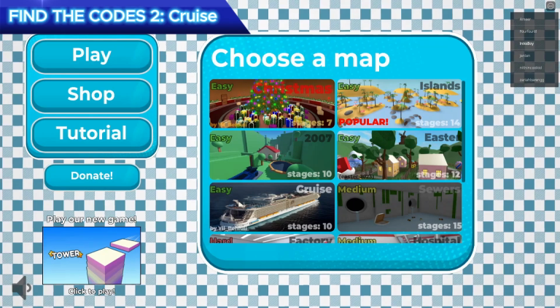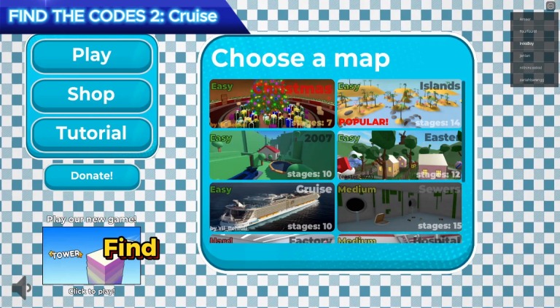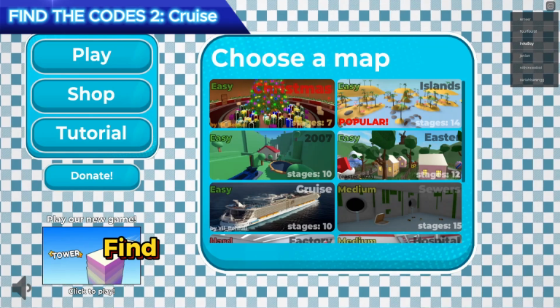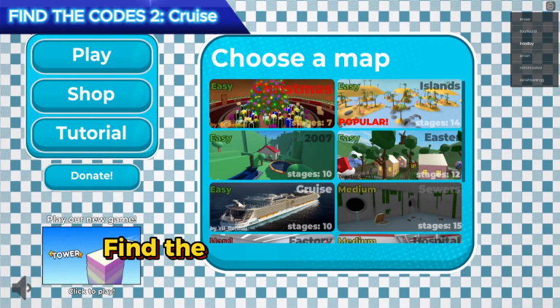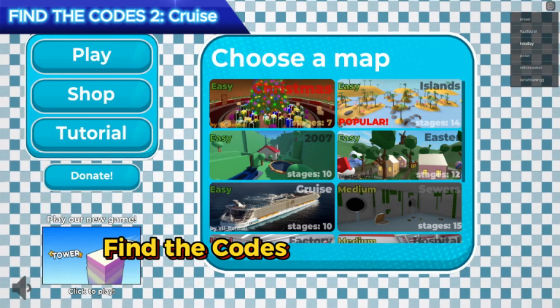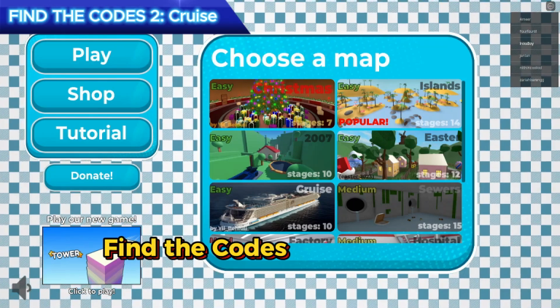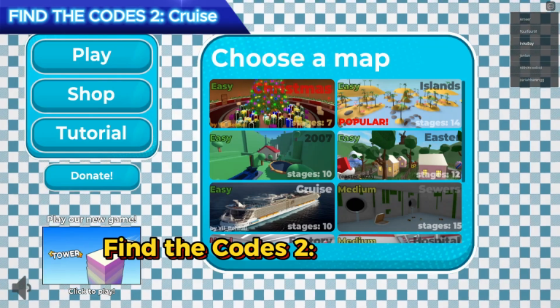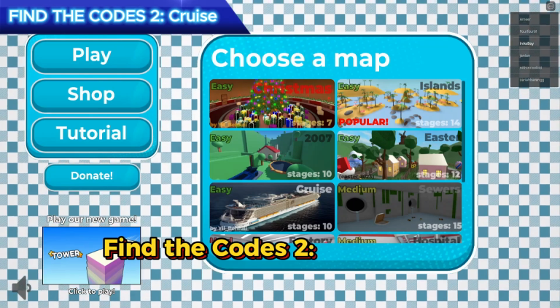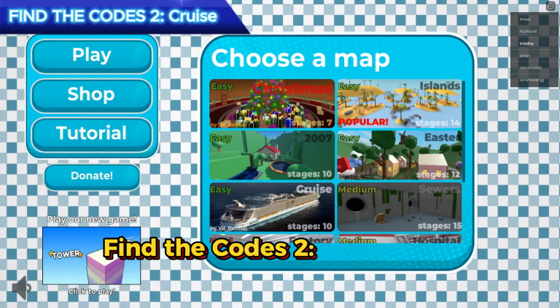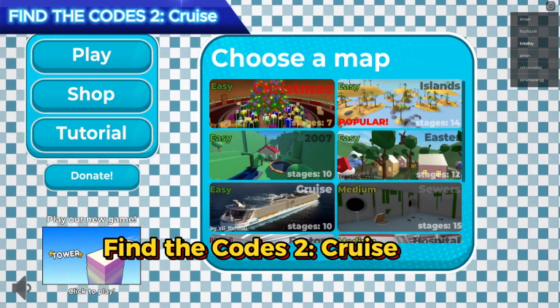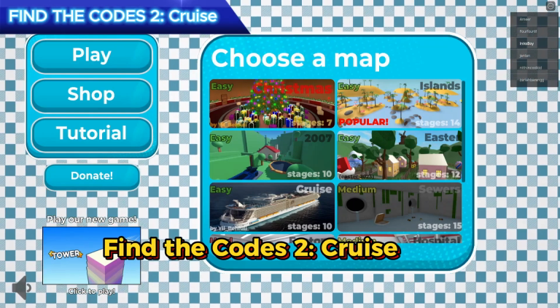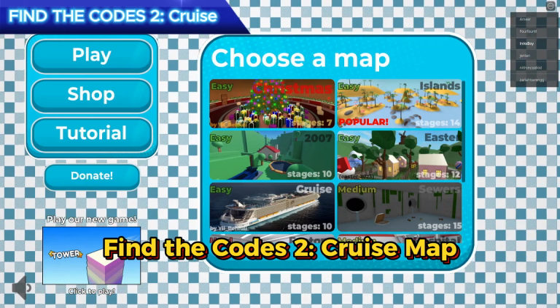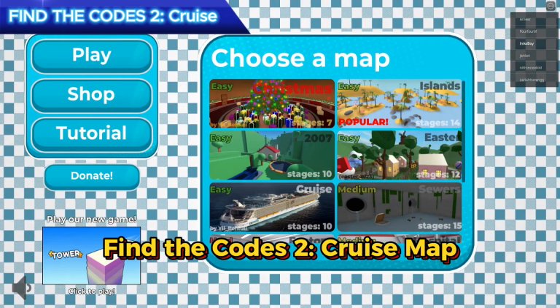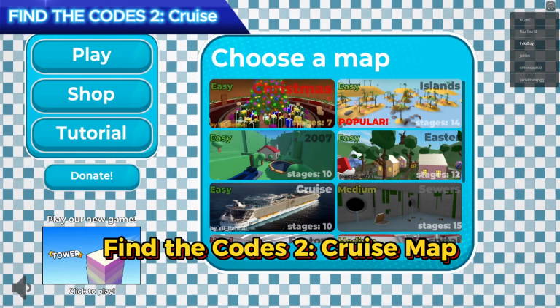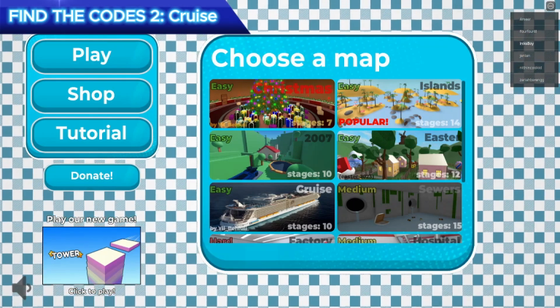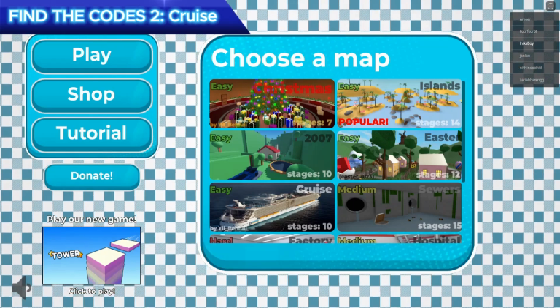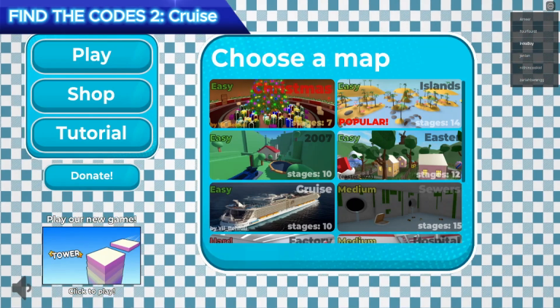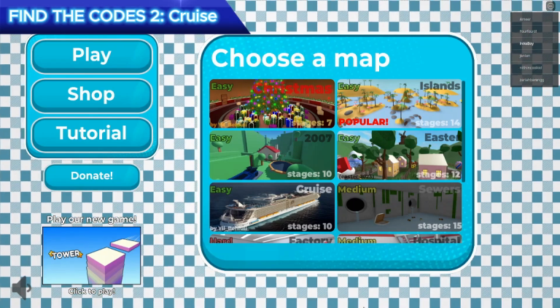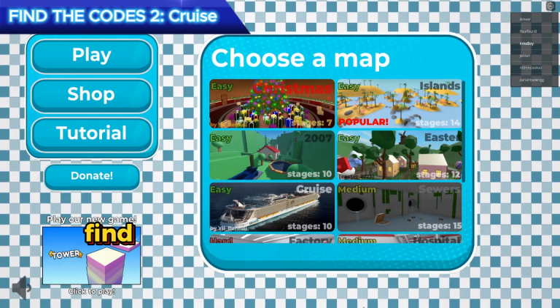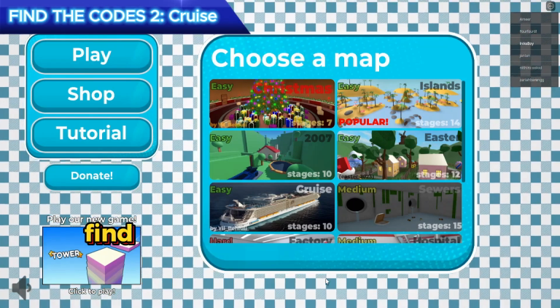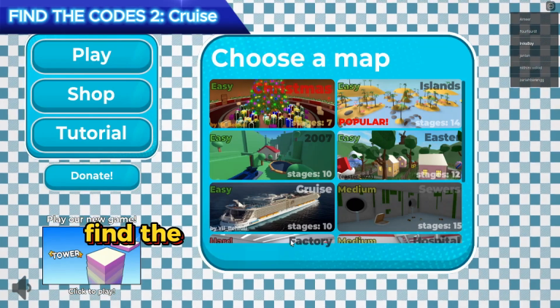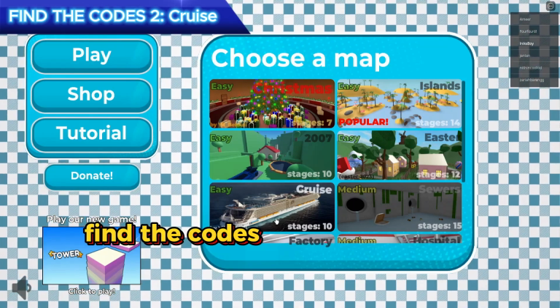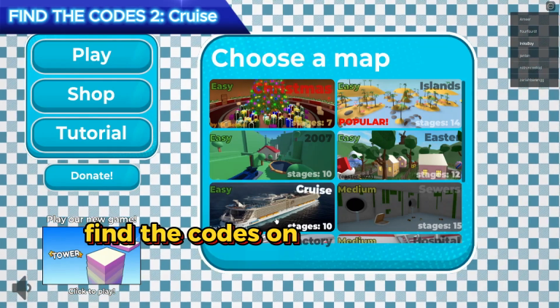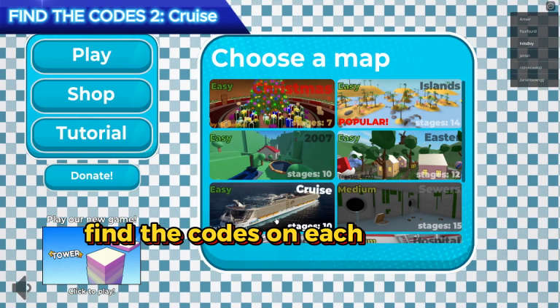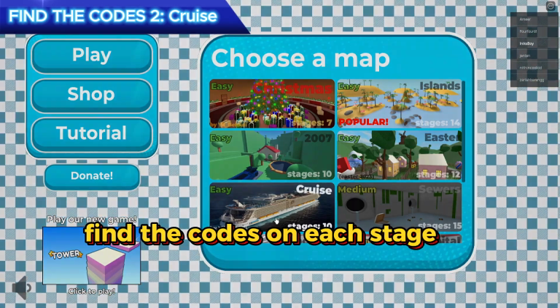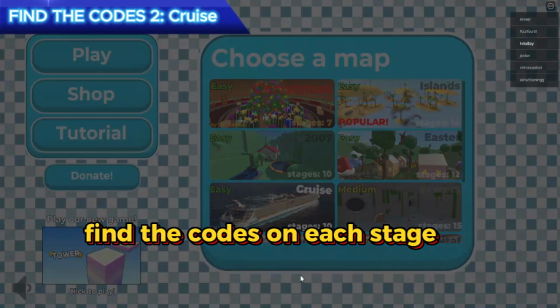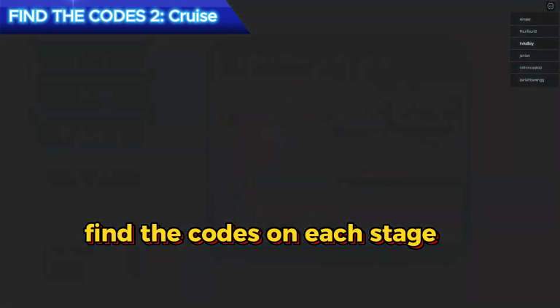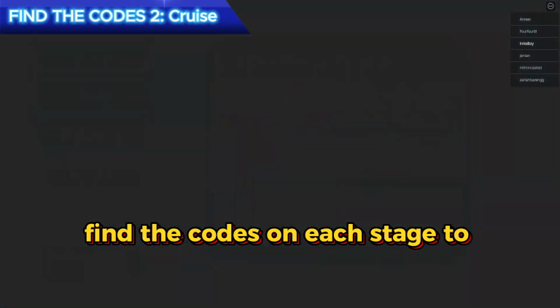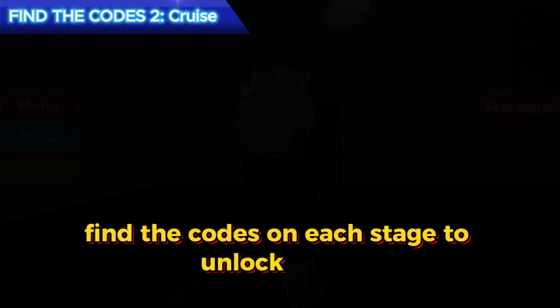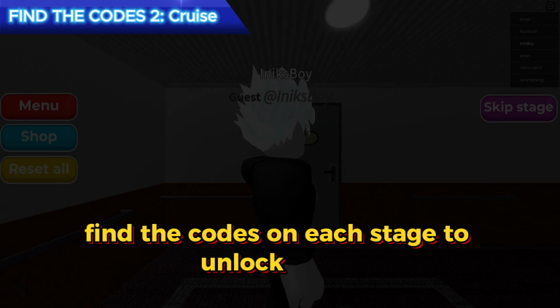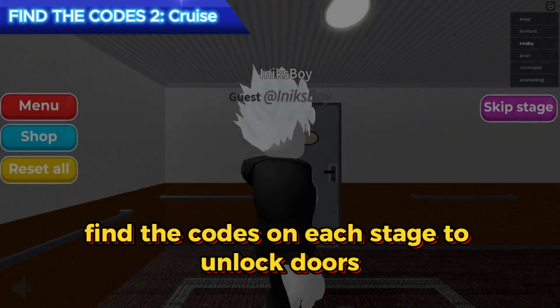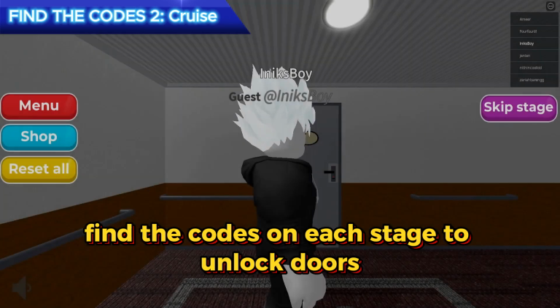Find the codes on the Cruise Map. Find the codes on each stage to unlock doors.